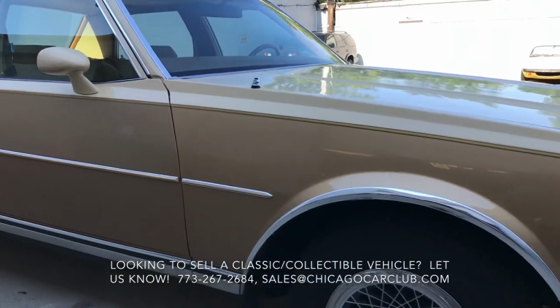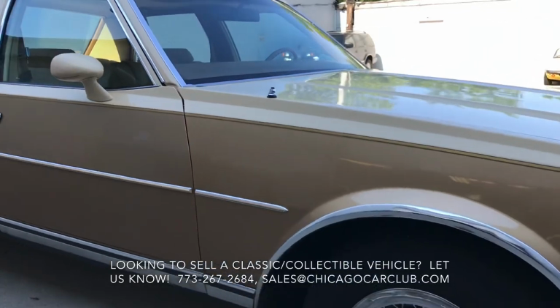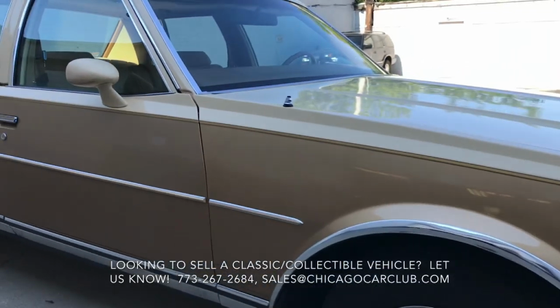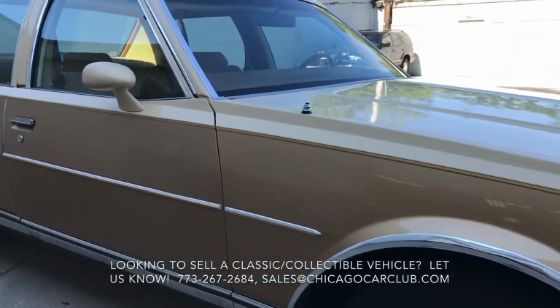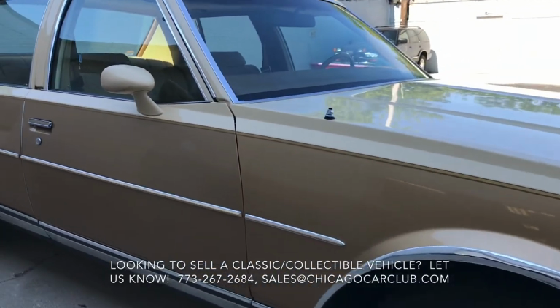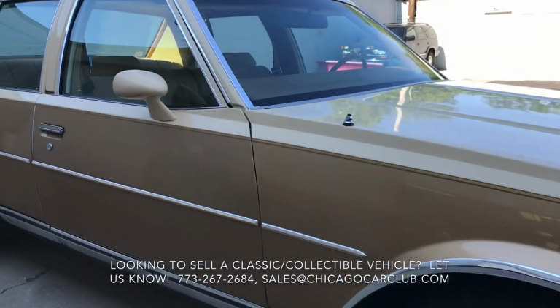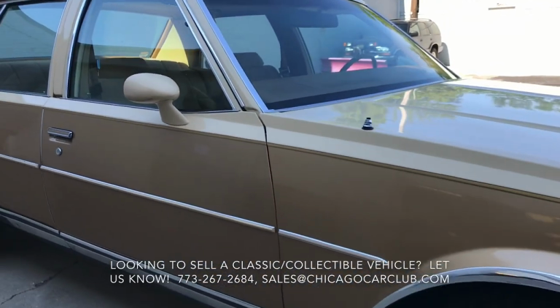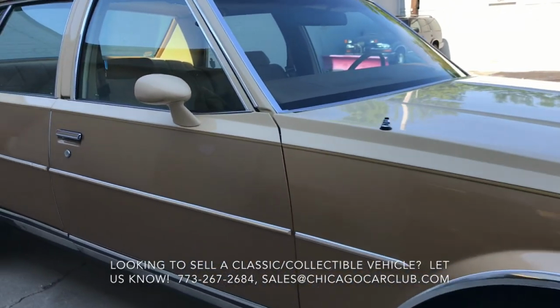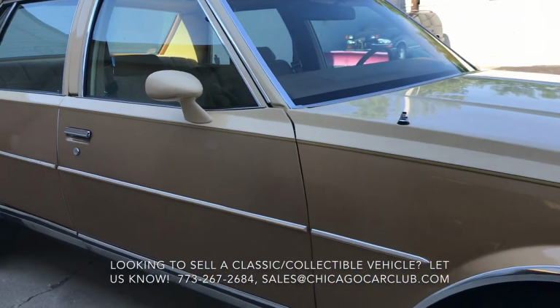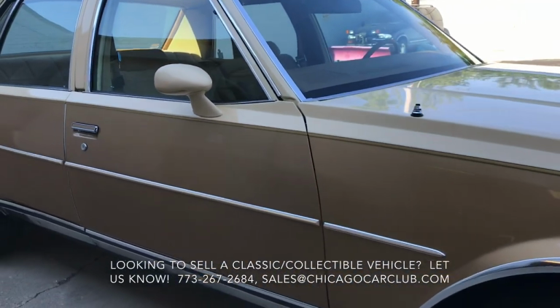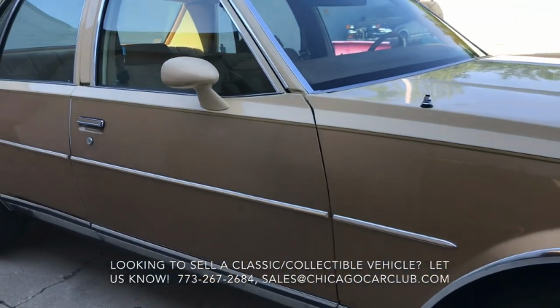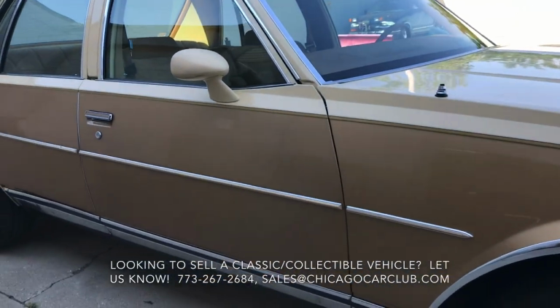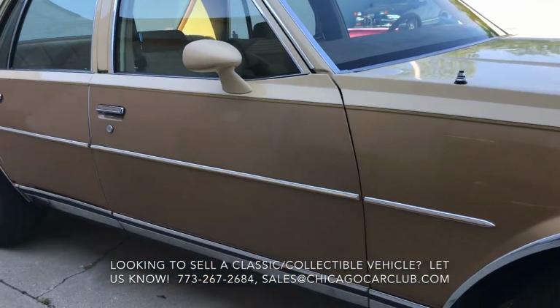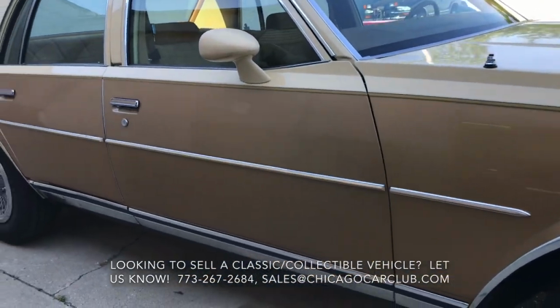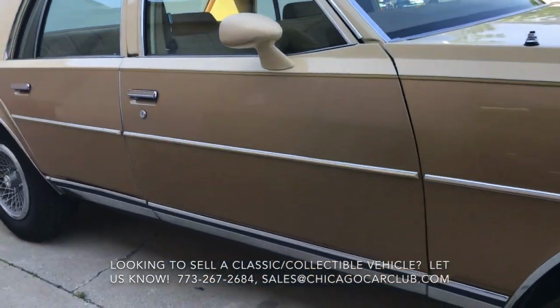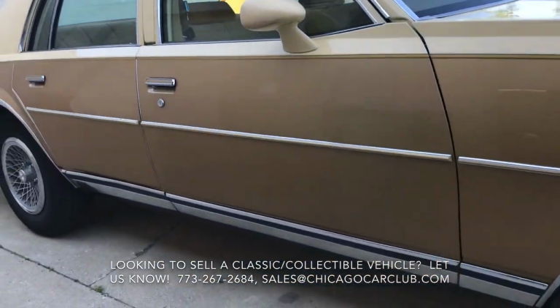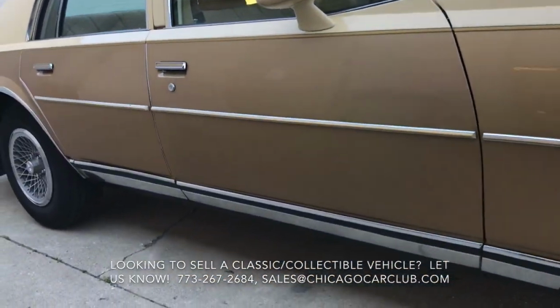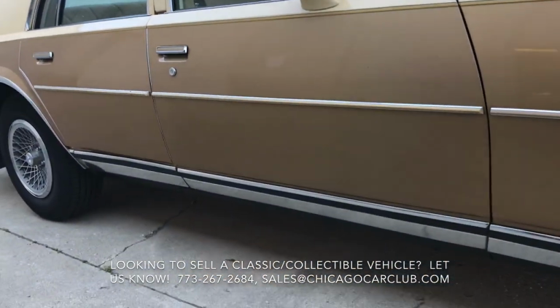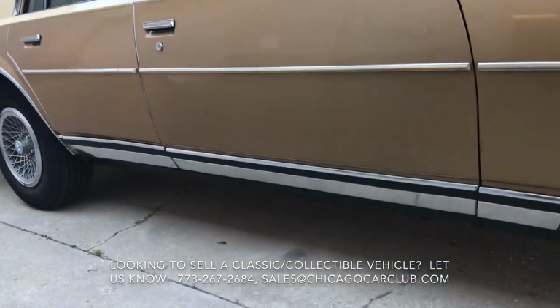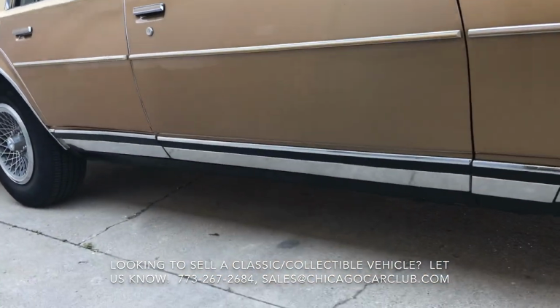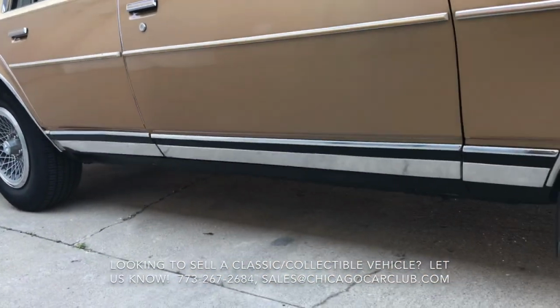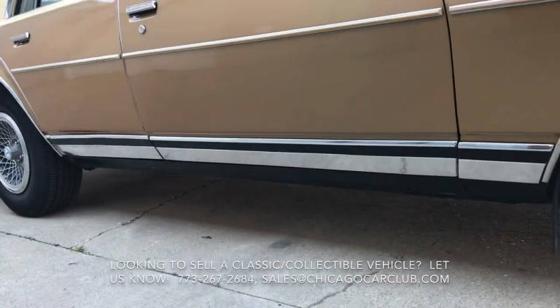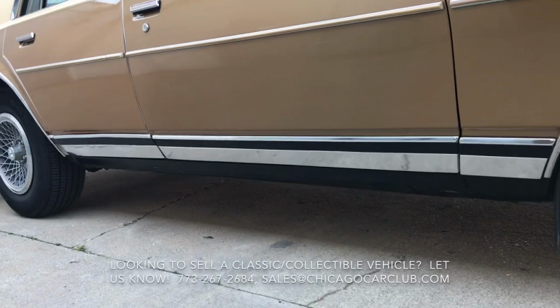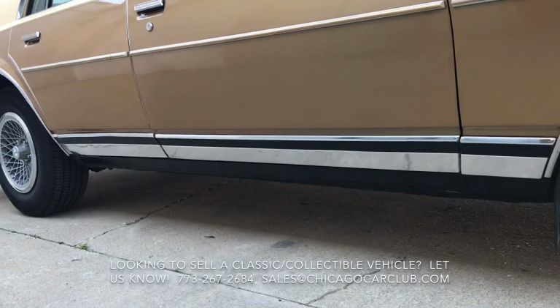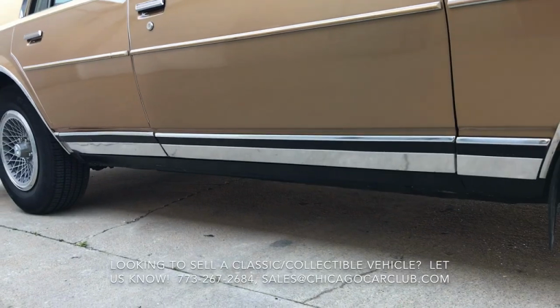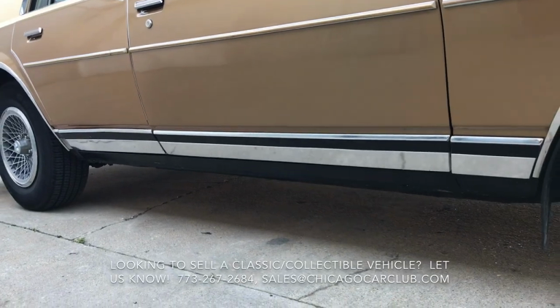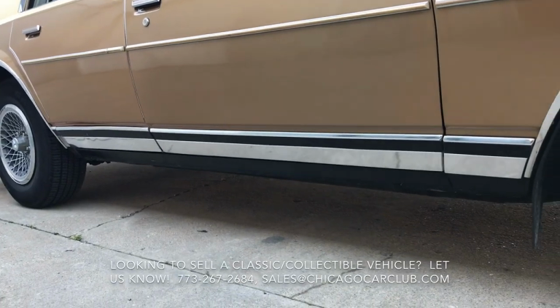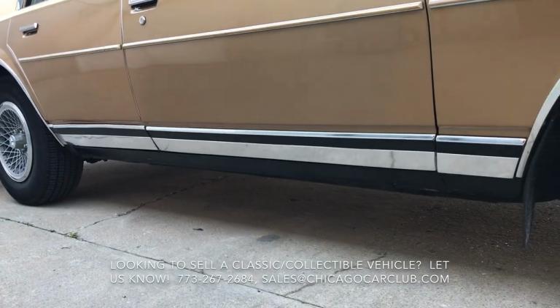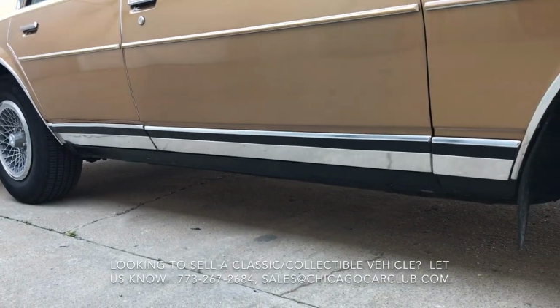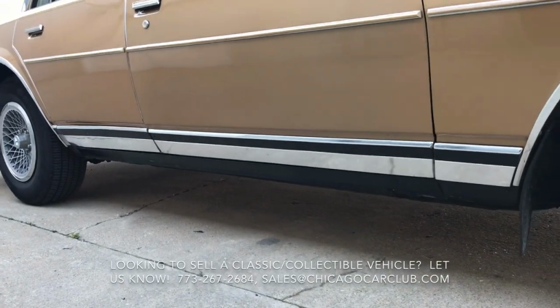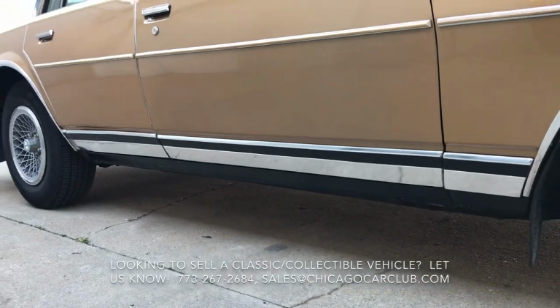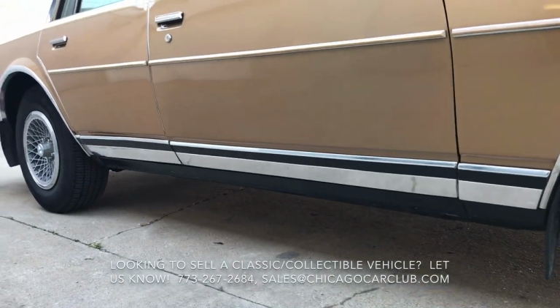Really impressive survivor though. We watched it tick over 75,000 miles. That is actual mileage.